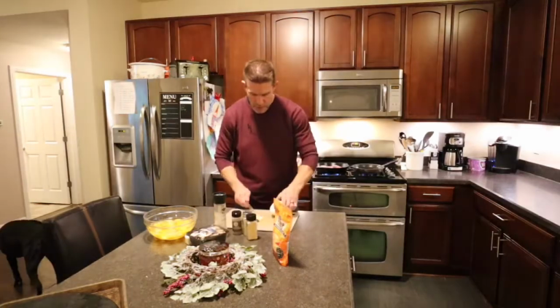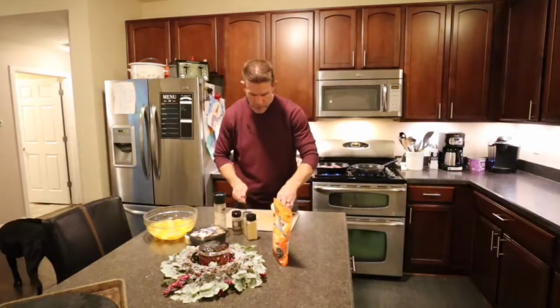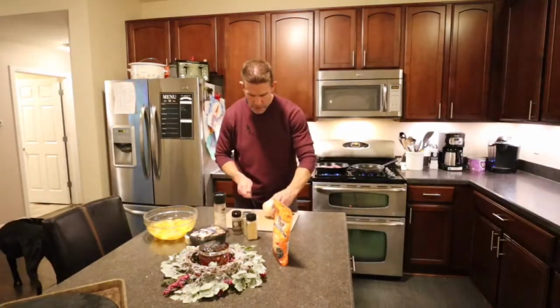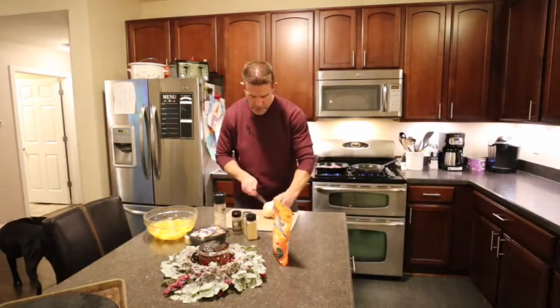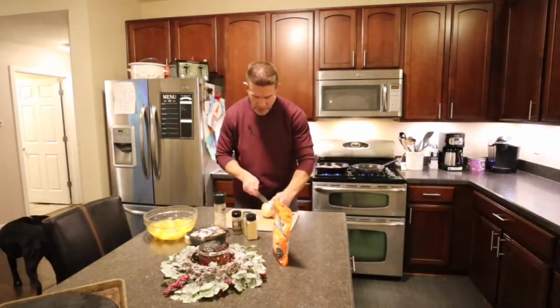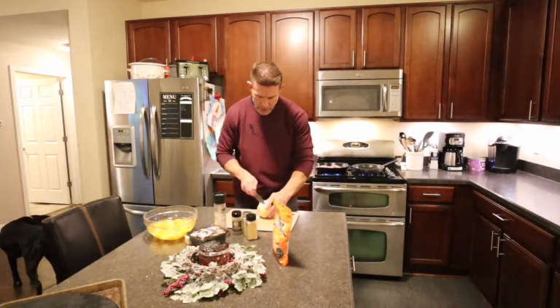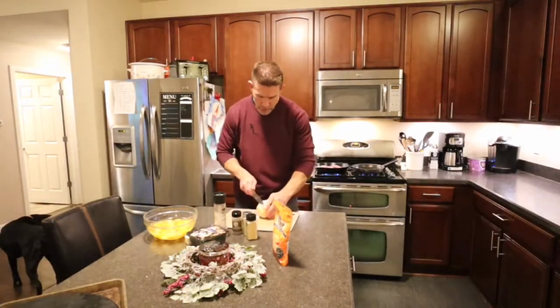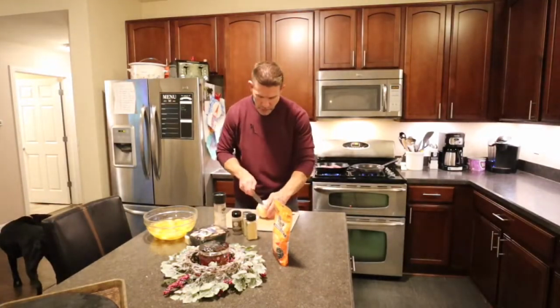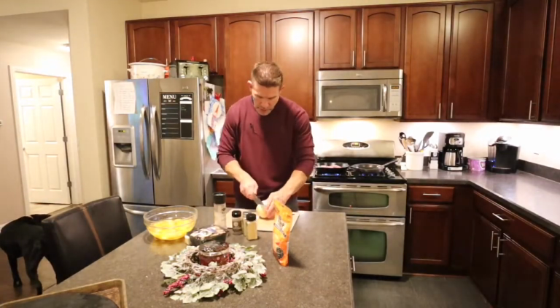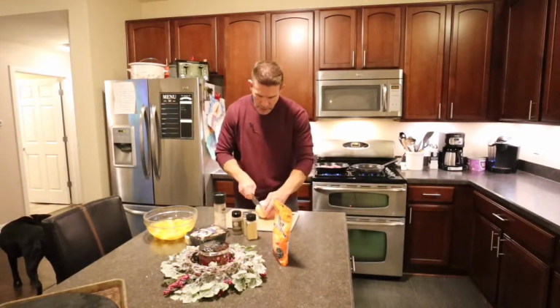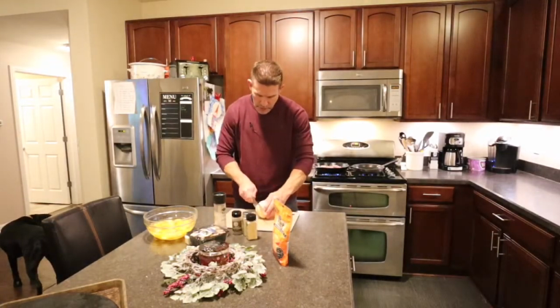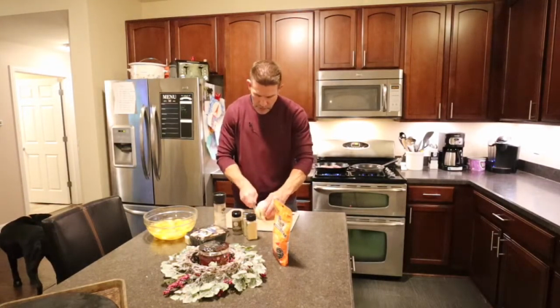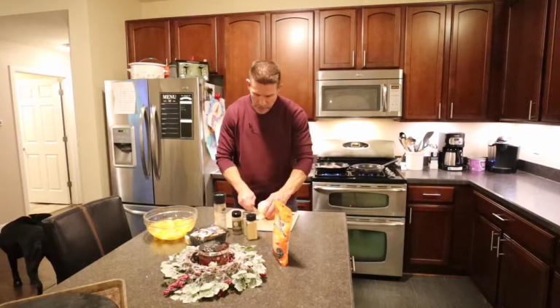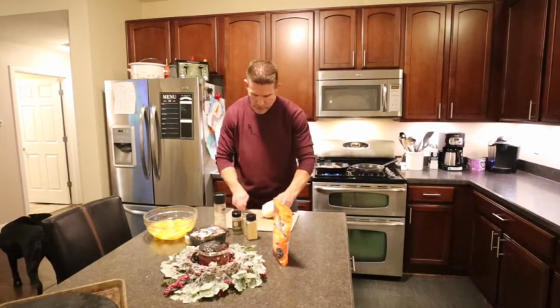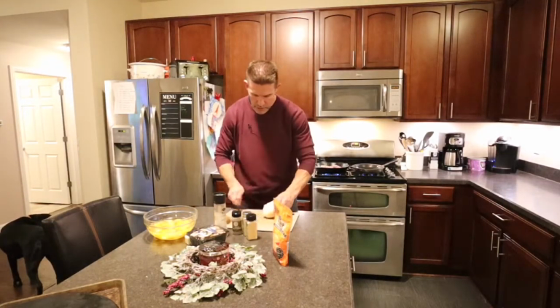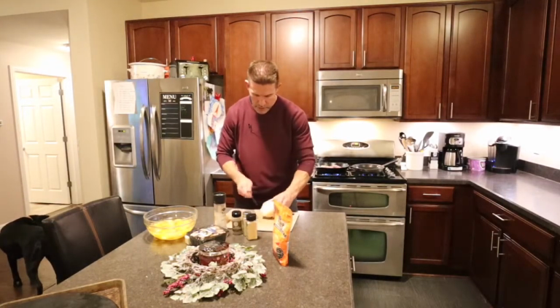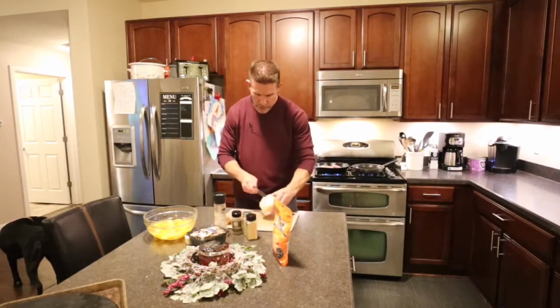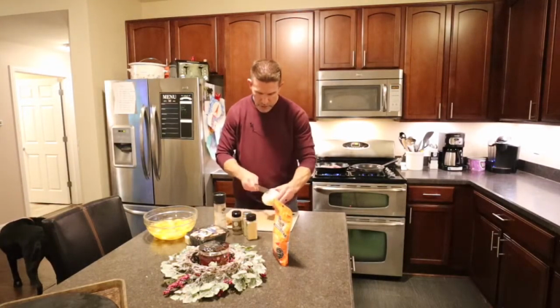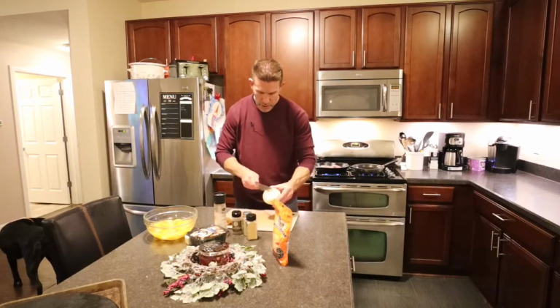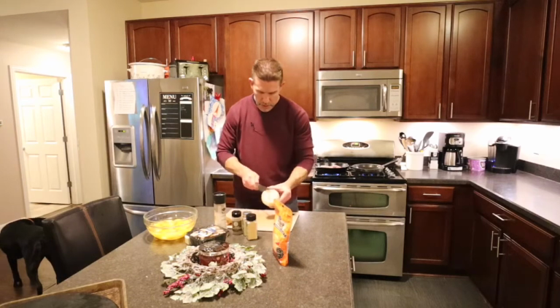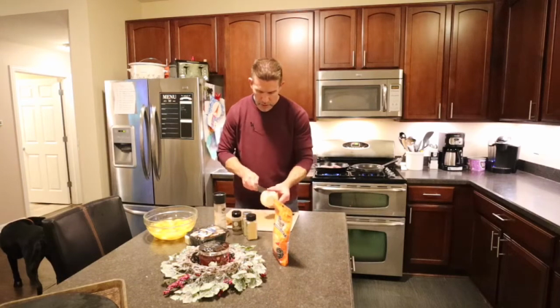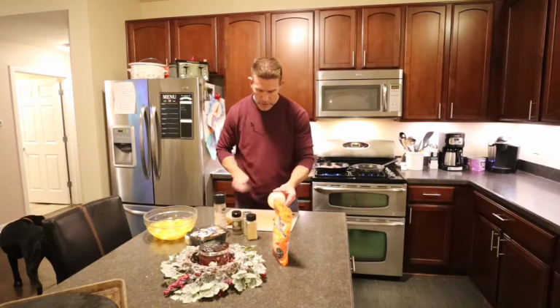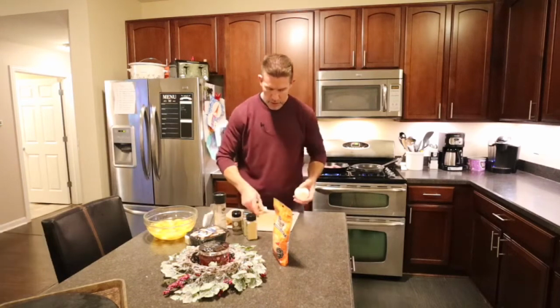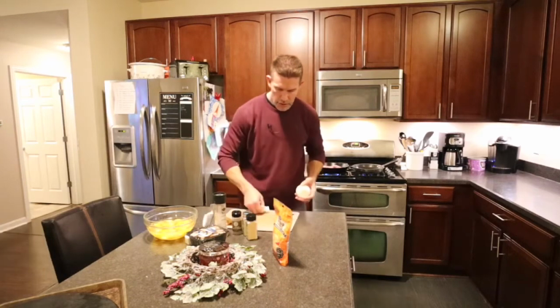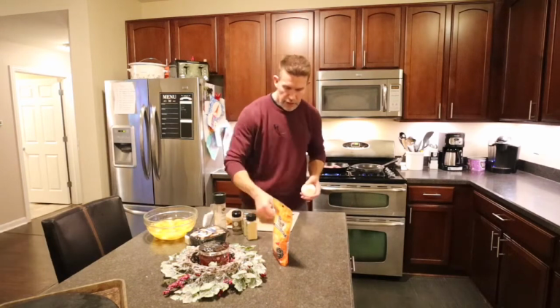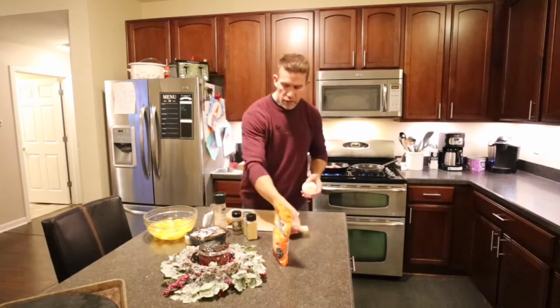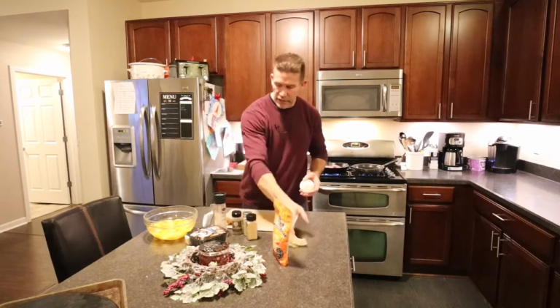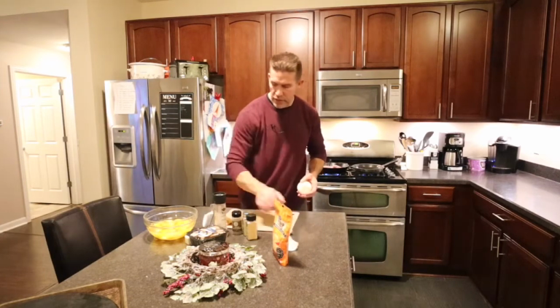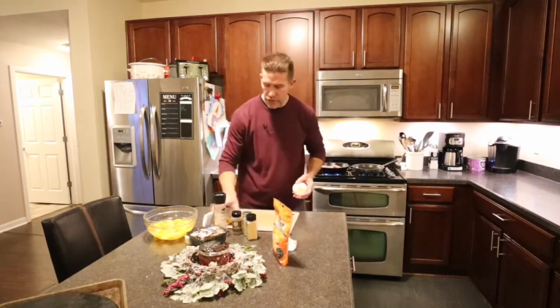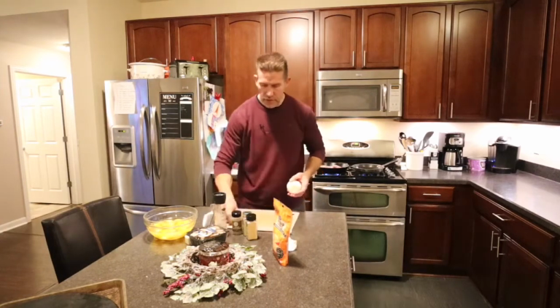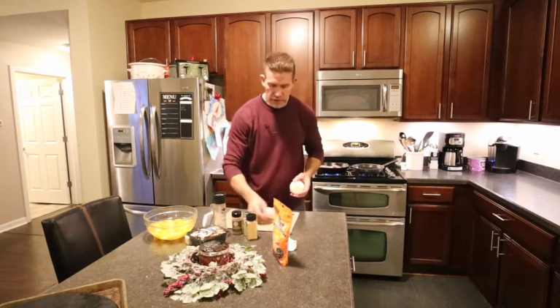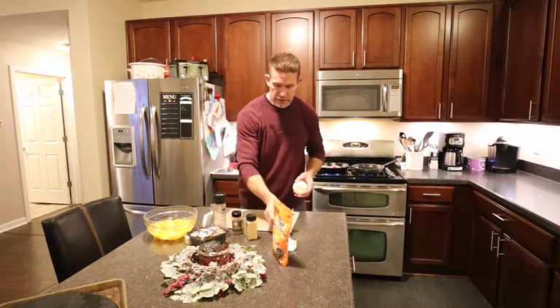Going to cut this onion up real quick. I only need about a third of this.